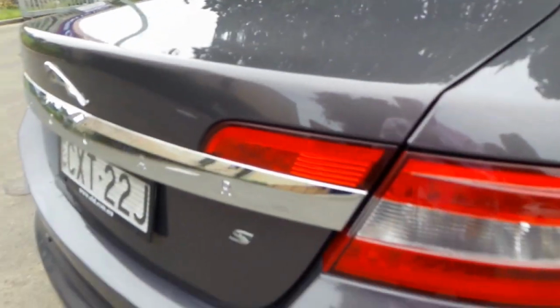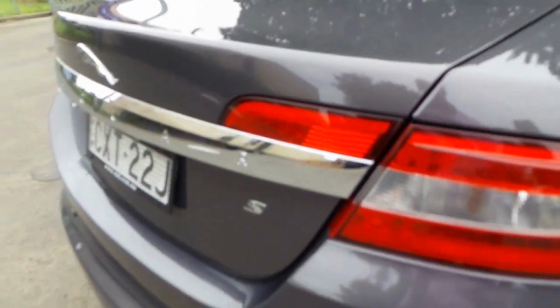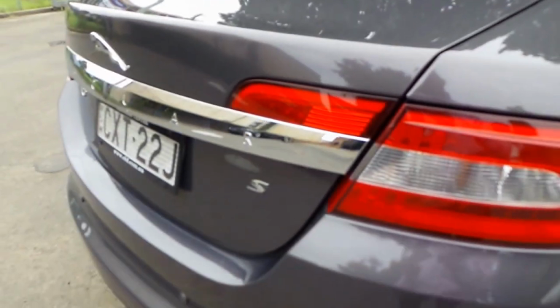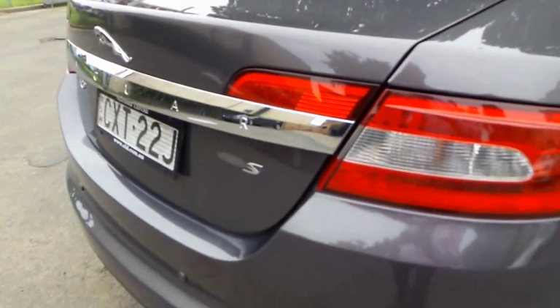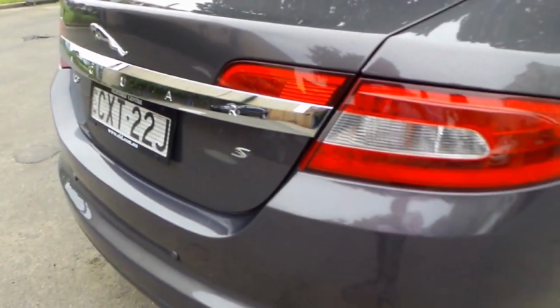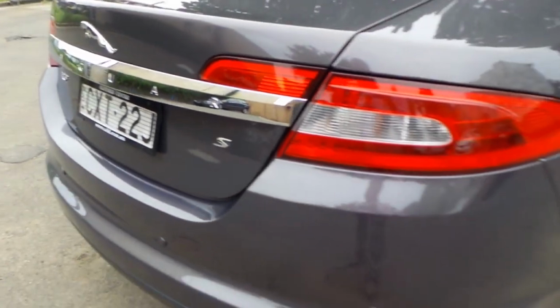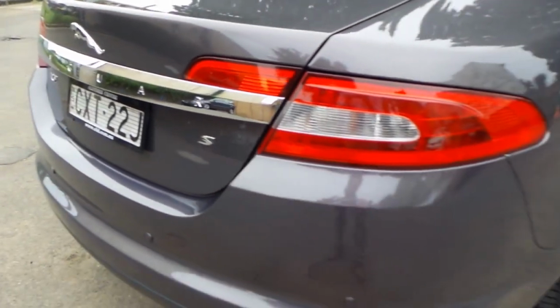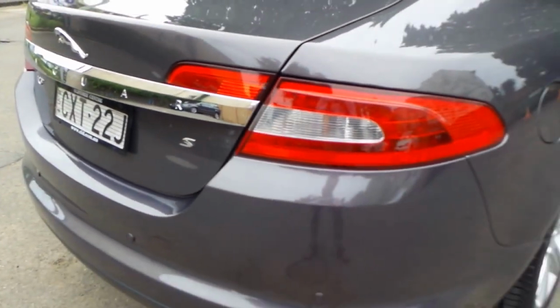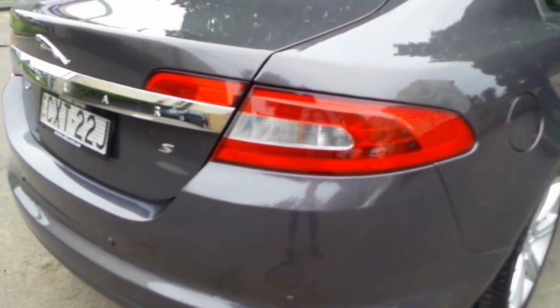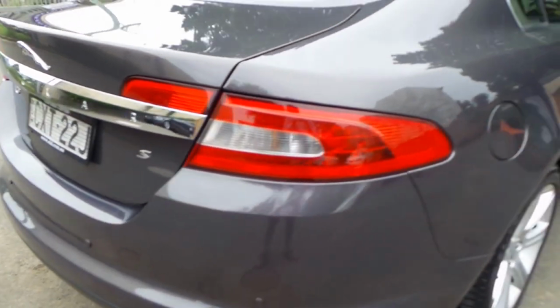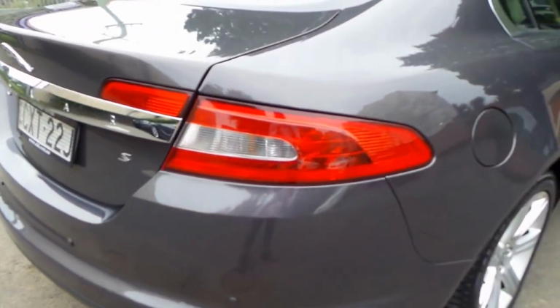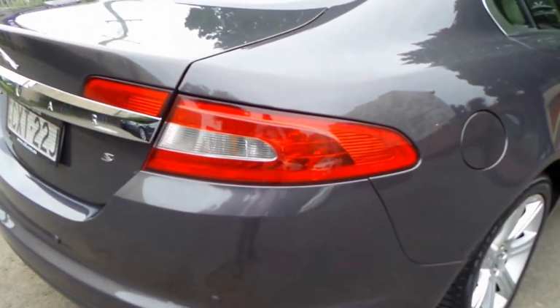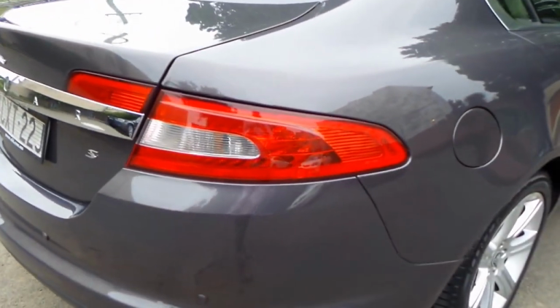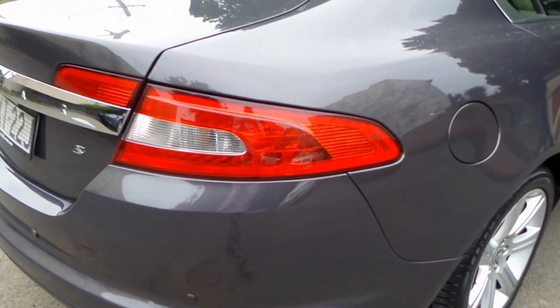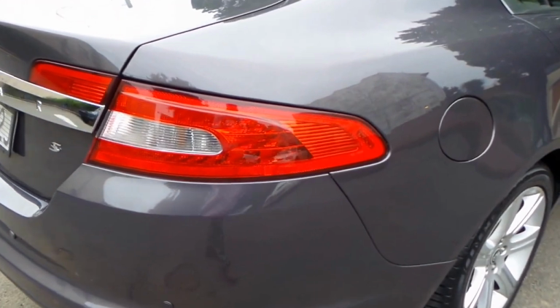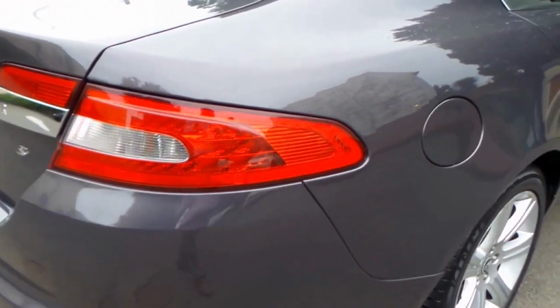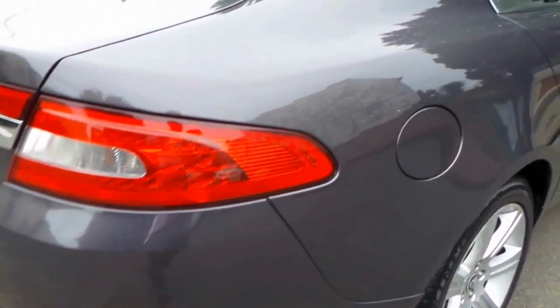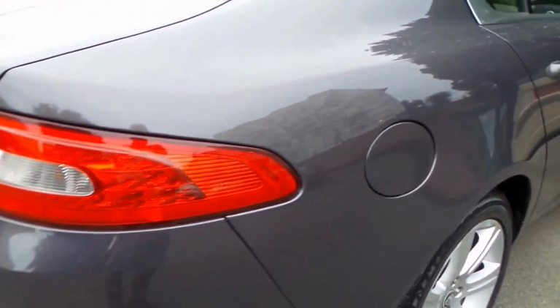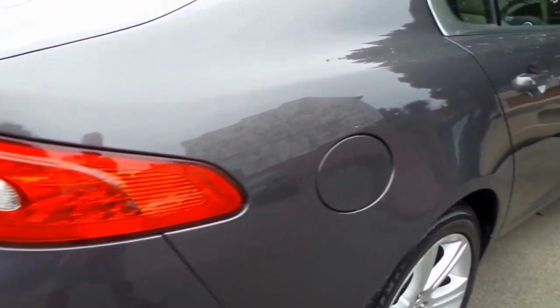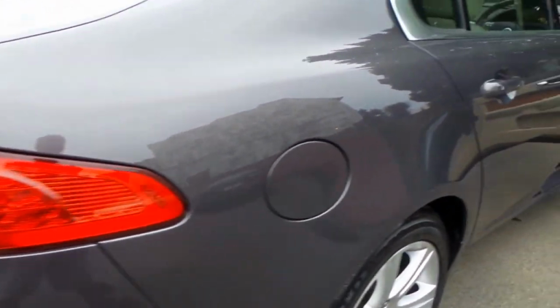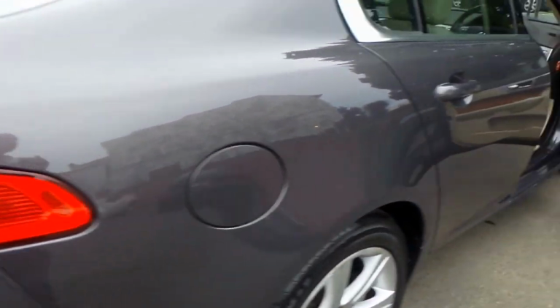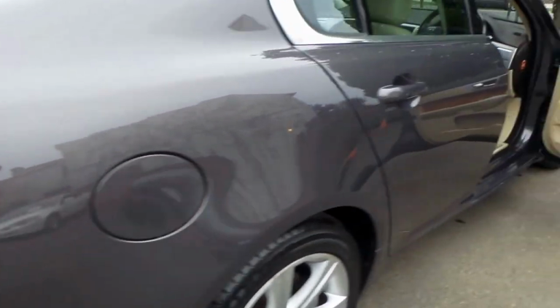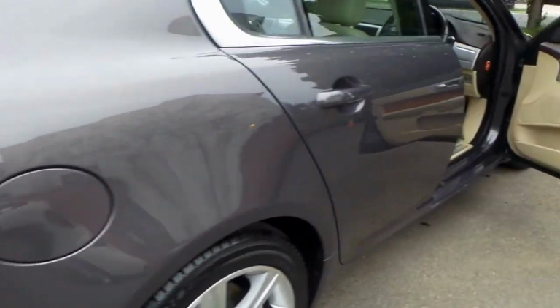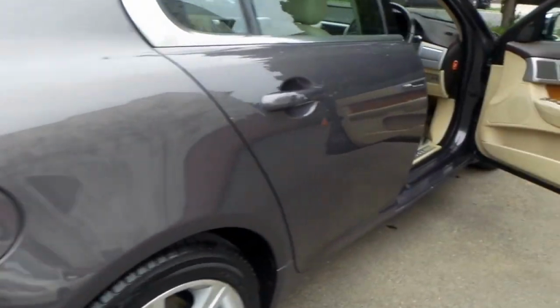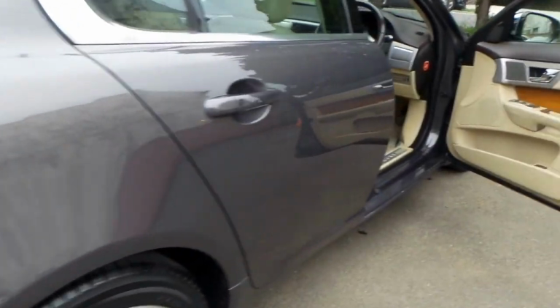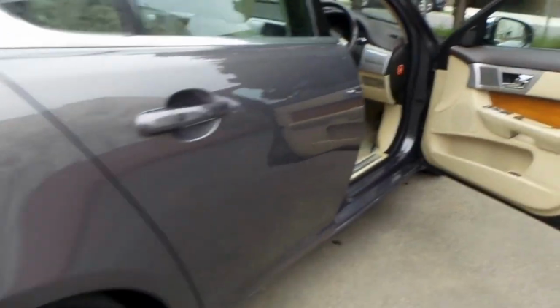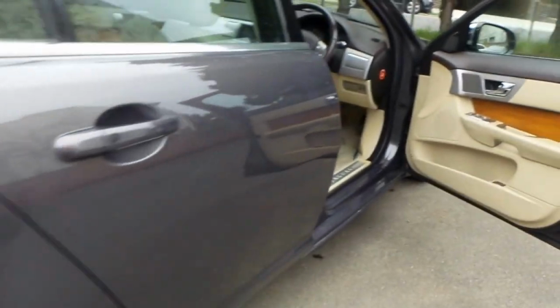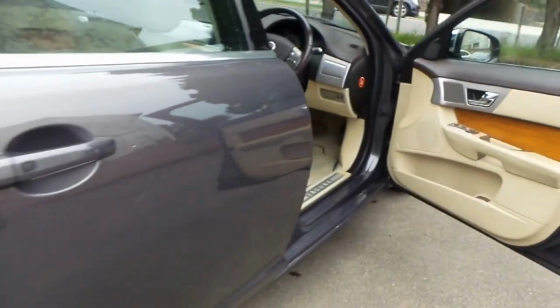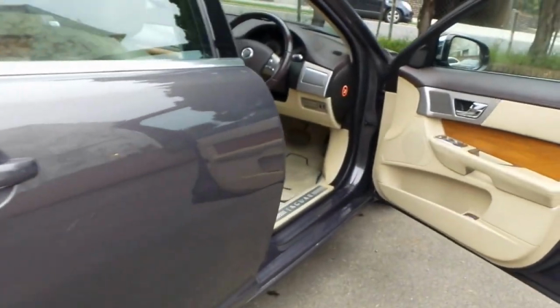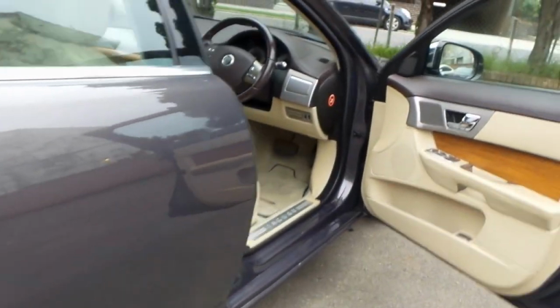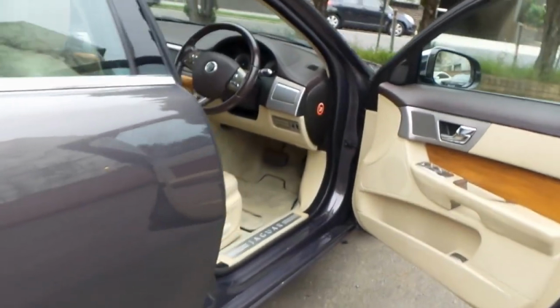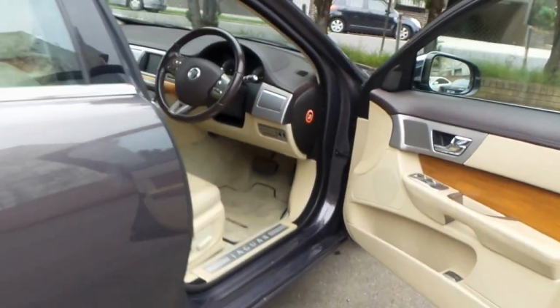Beautiful lines, isn't it? It looks like an Aston Martin from the back. Lovely, lovely colour.